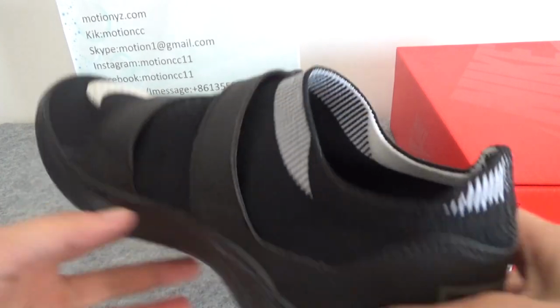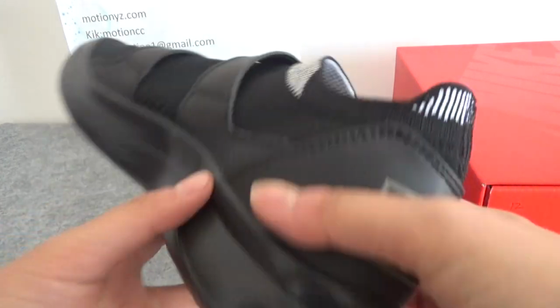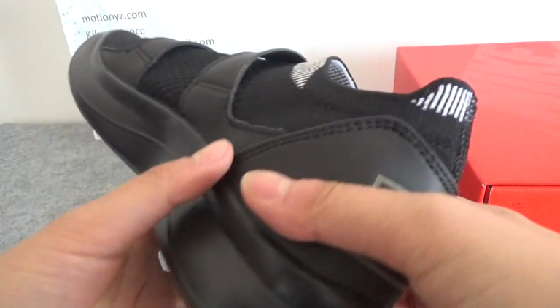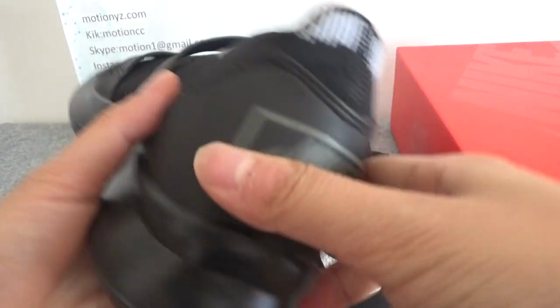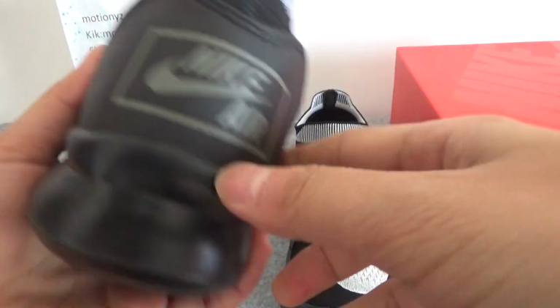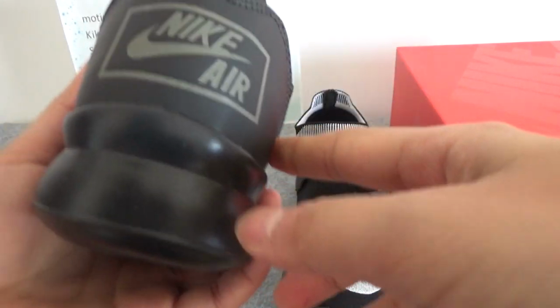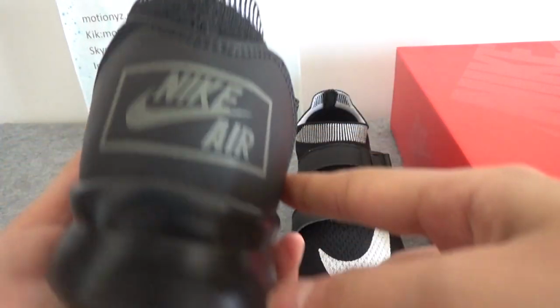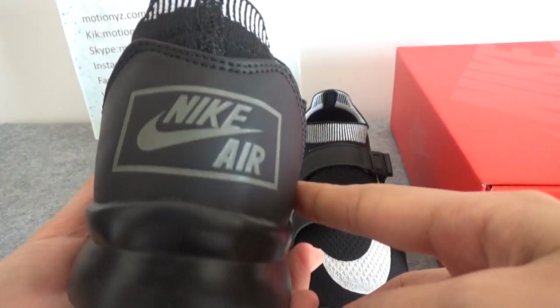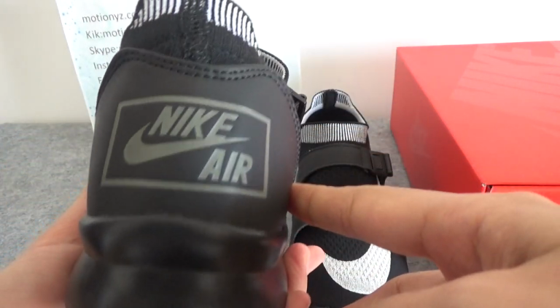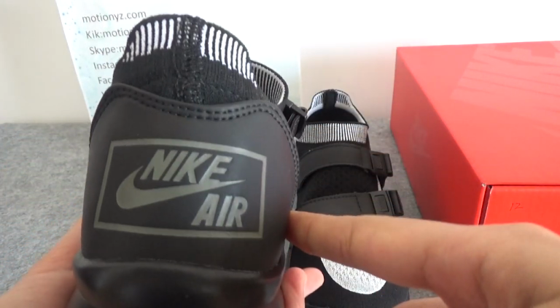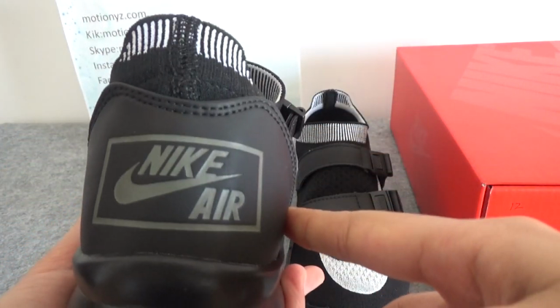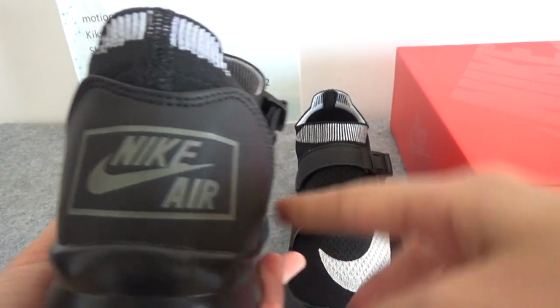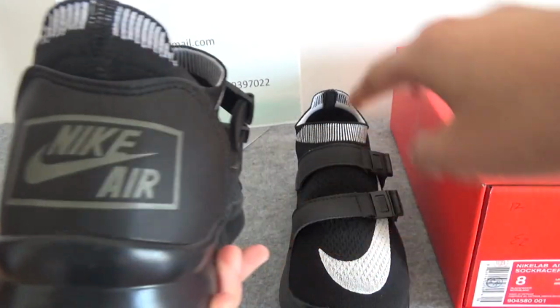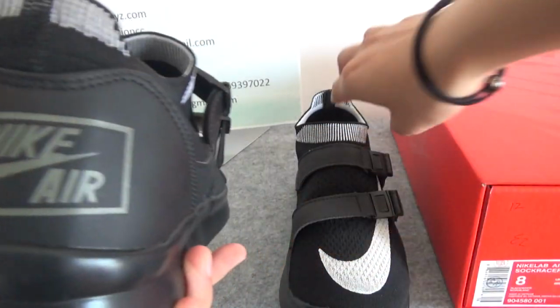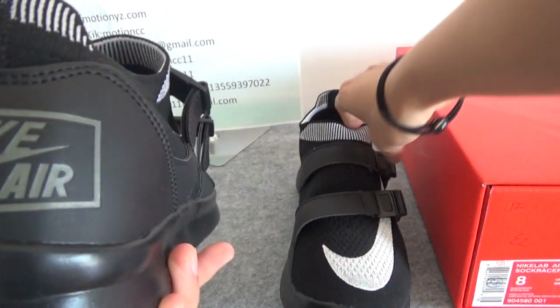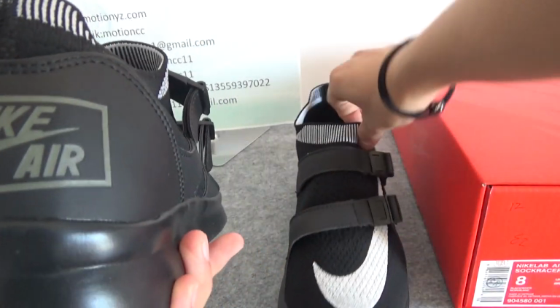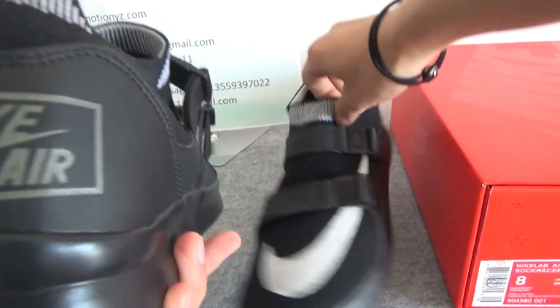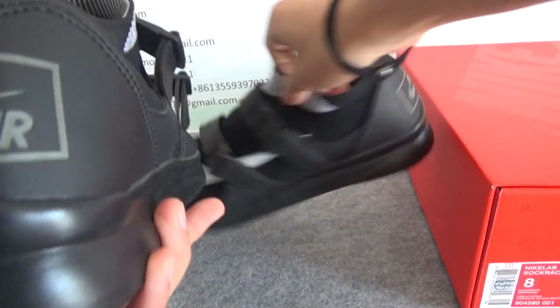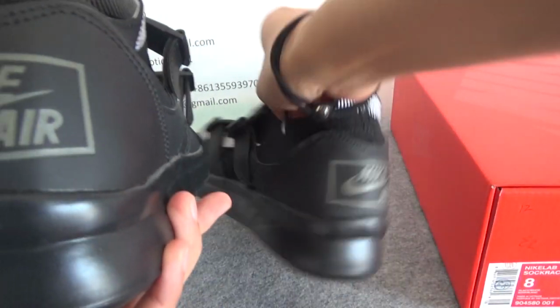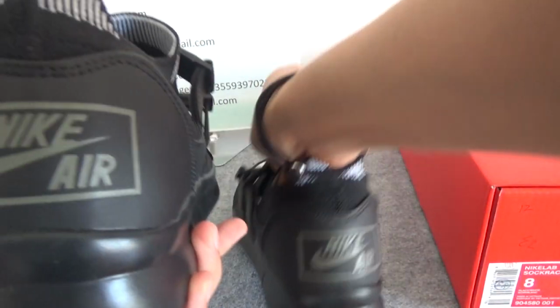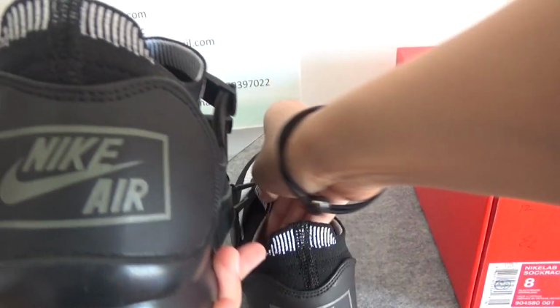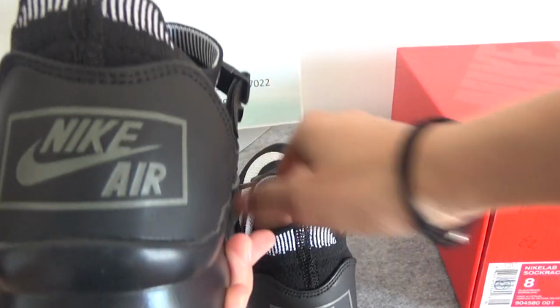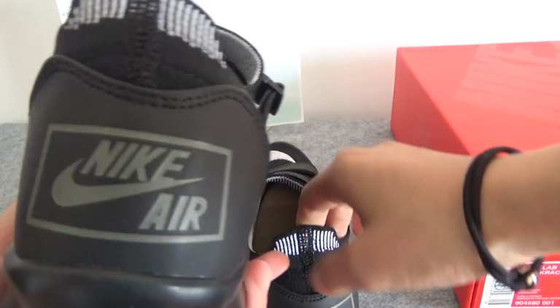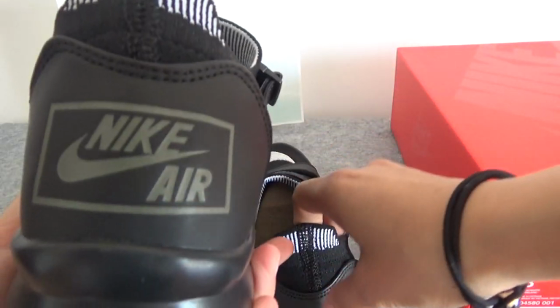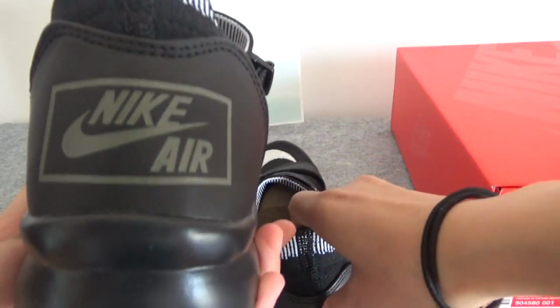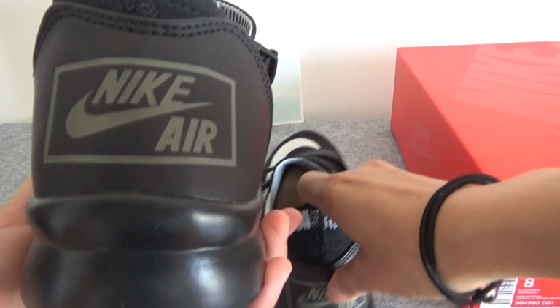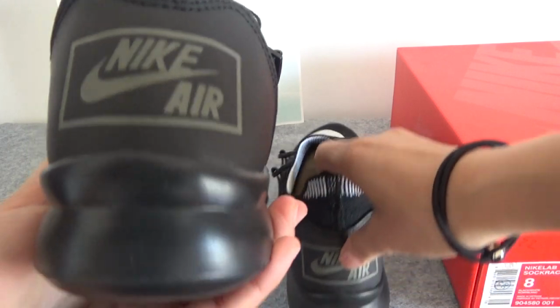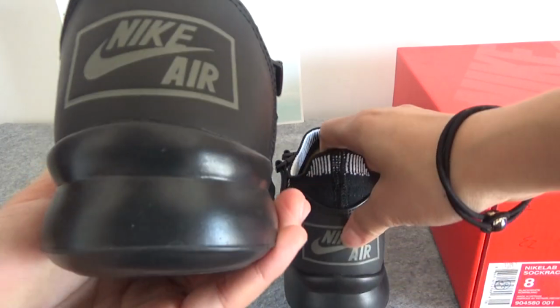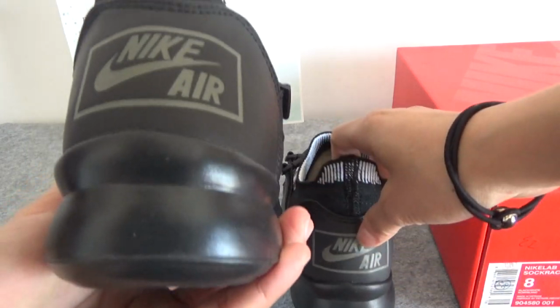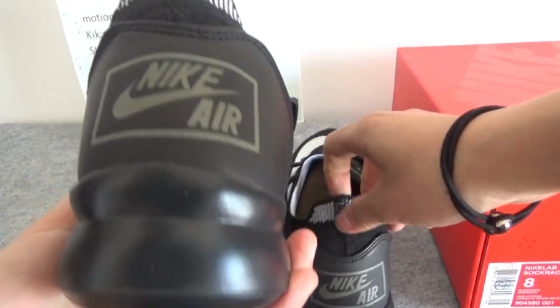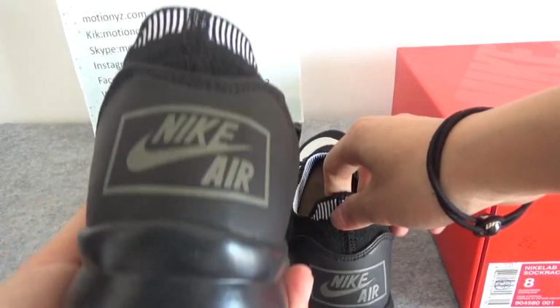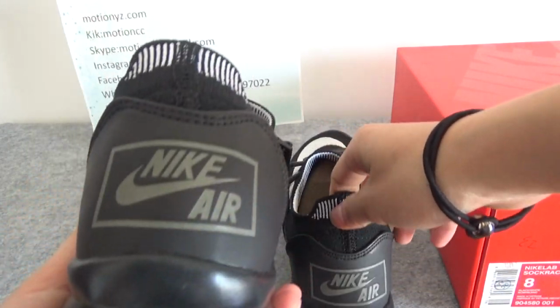So let's check the back part. The back part has the Nike Air logo.